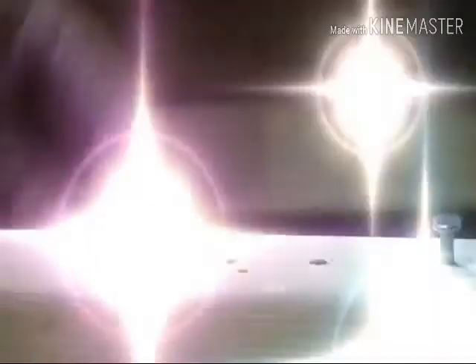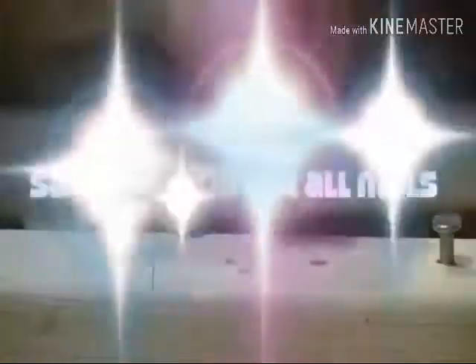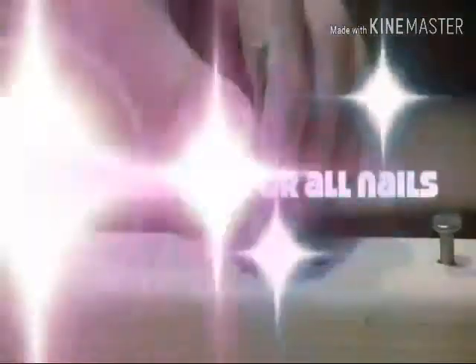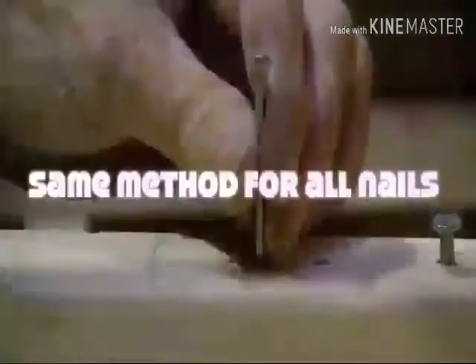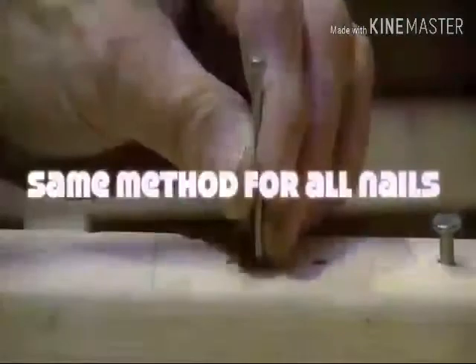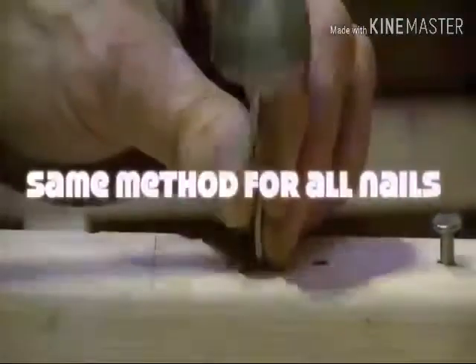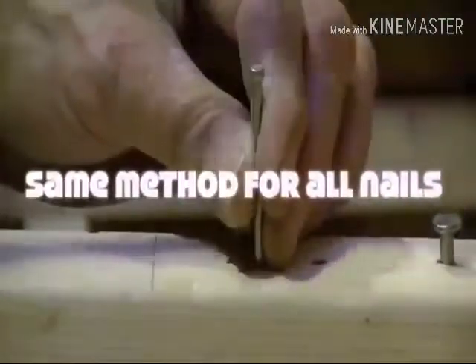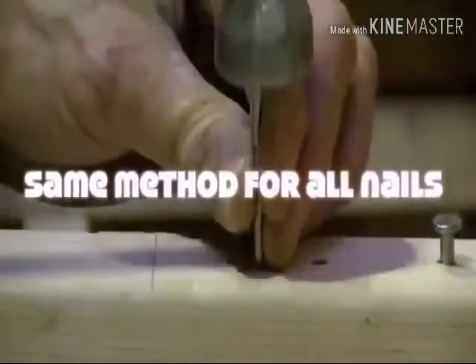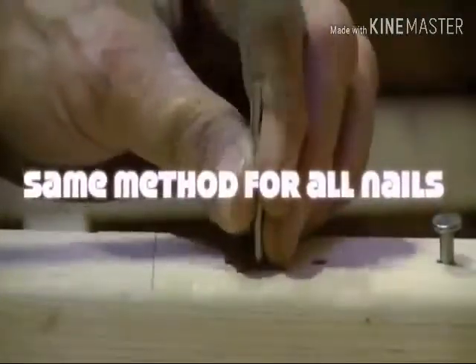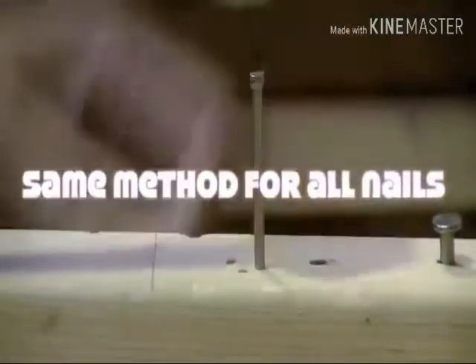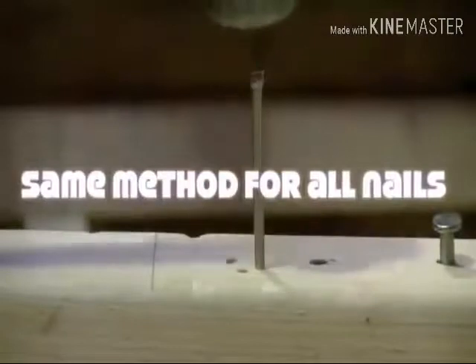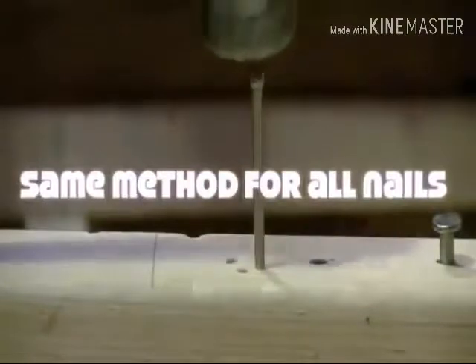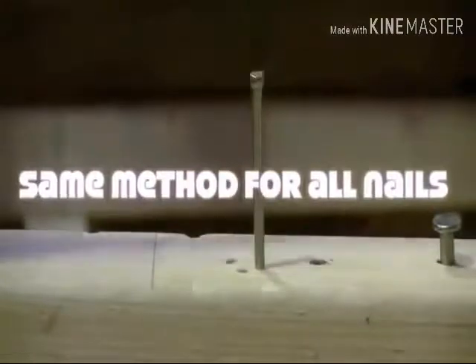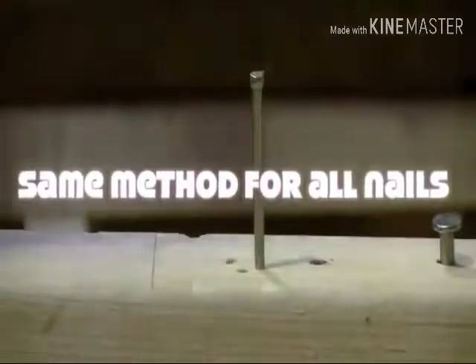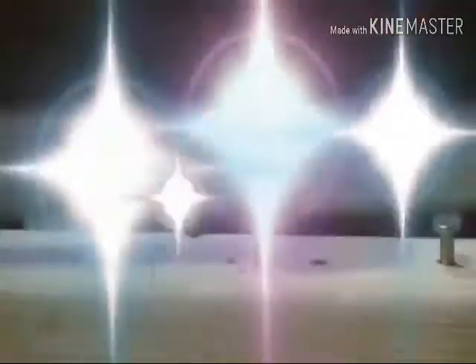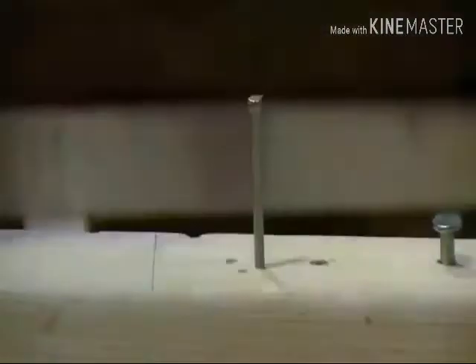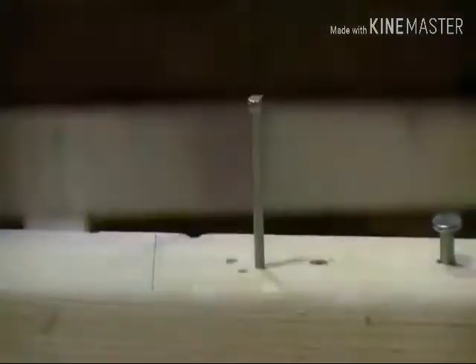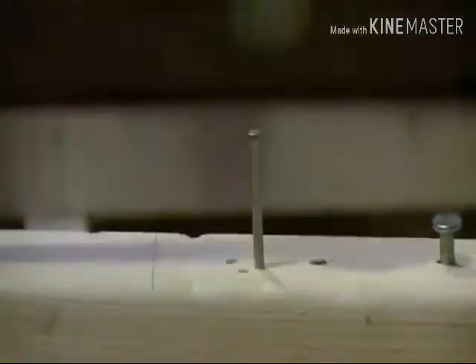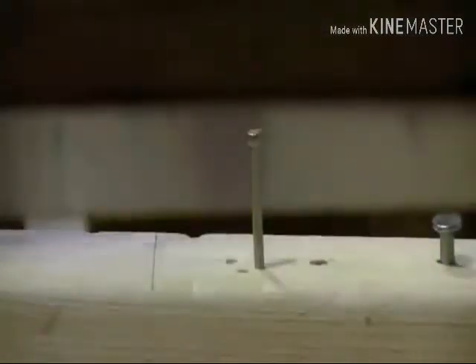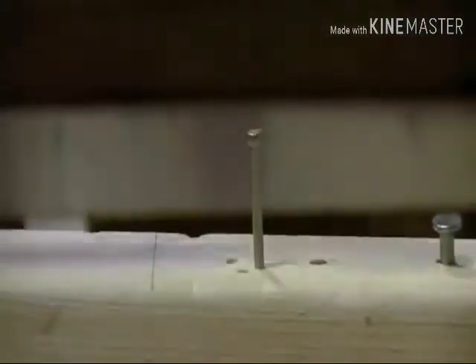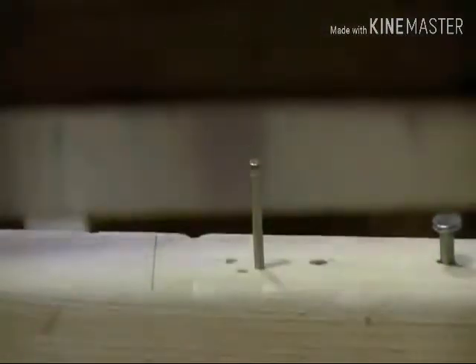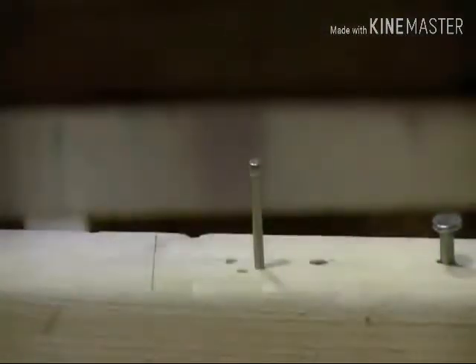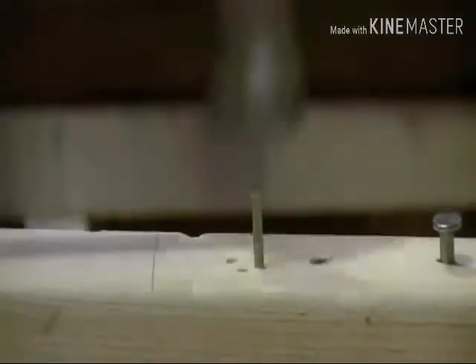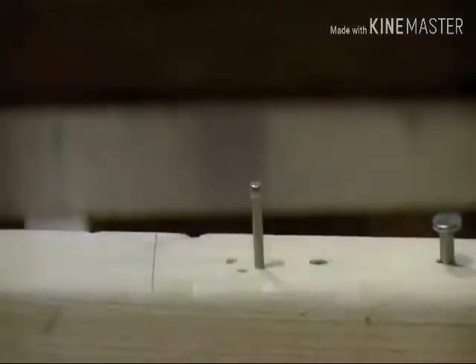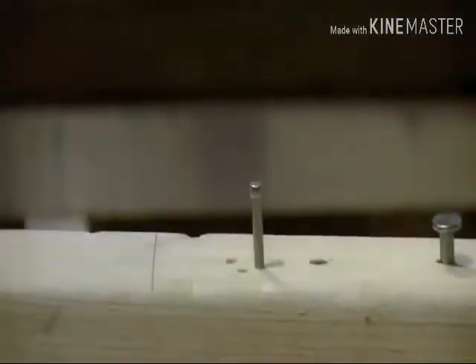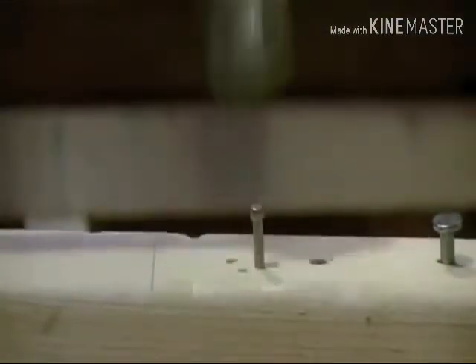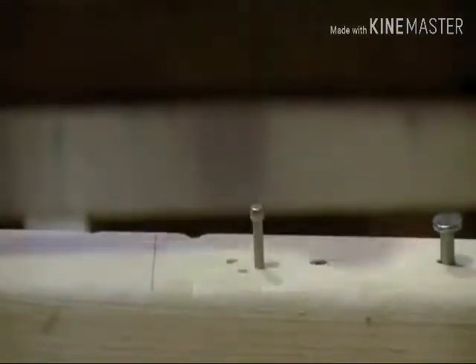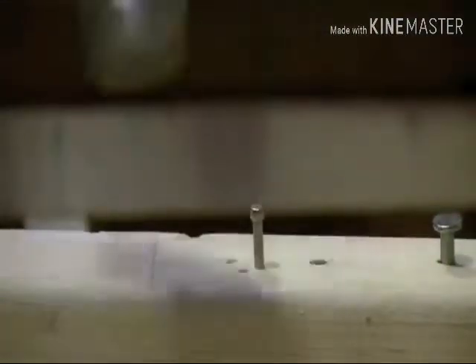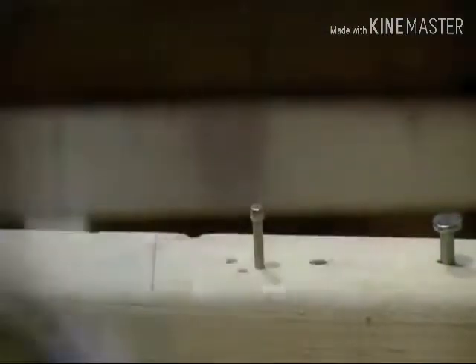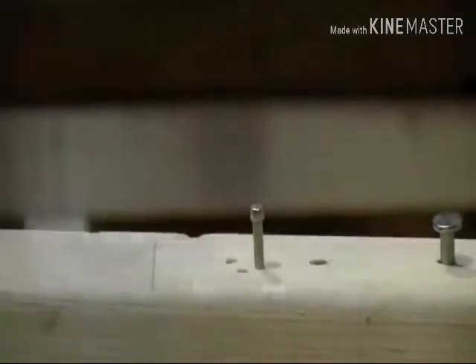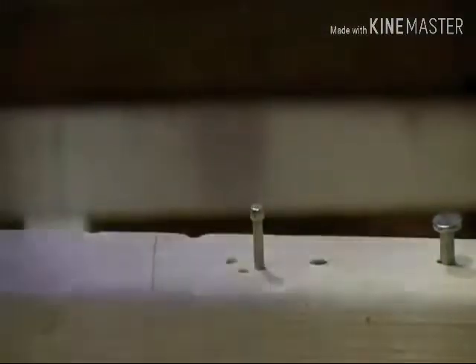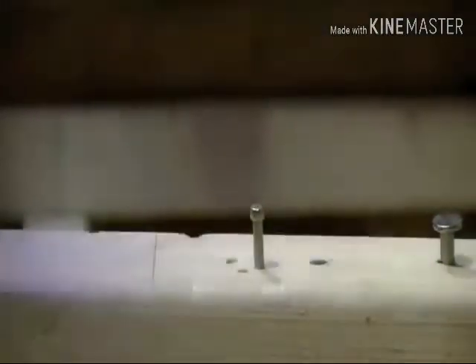Even with small nails, the method is still the same. A few light taps, remove your hand and then drive the nail home.